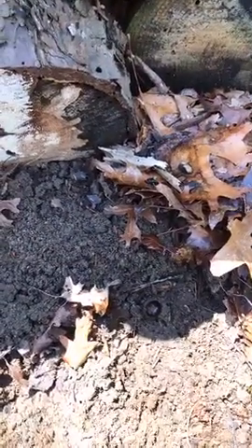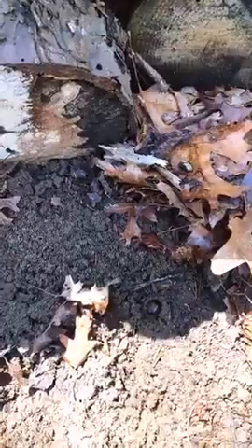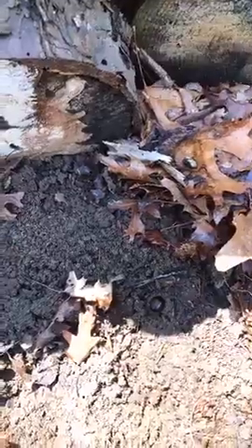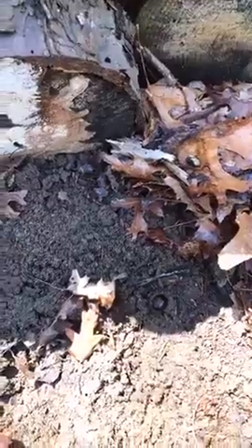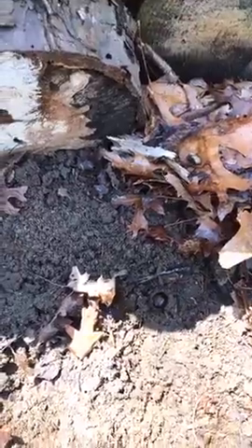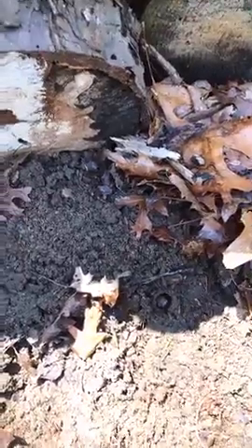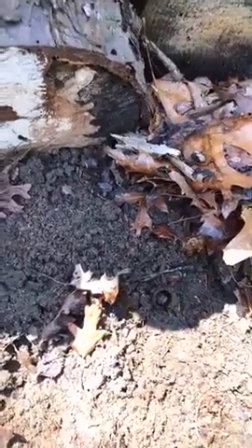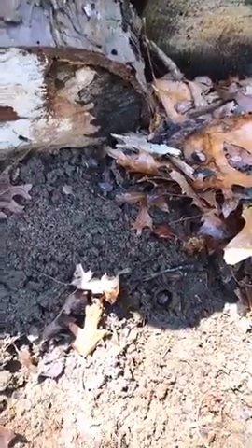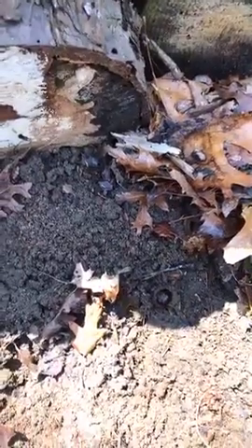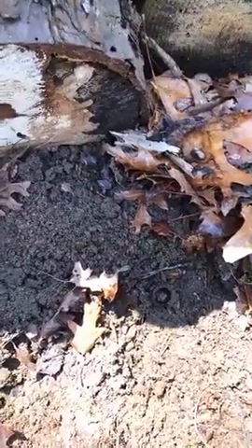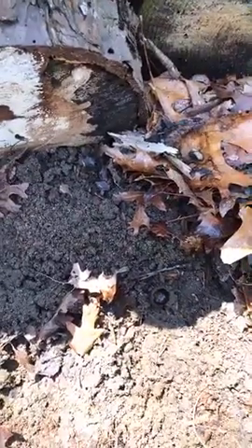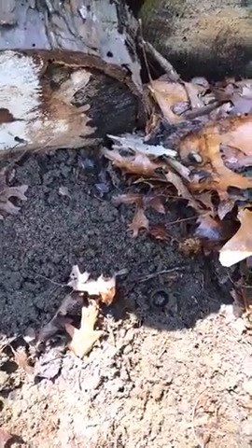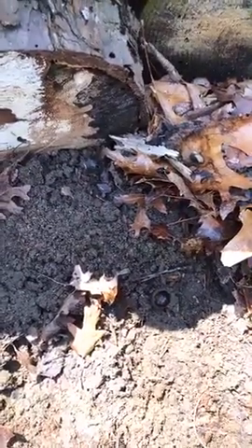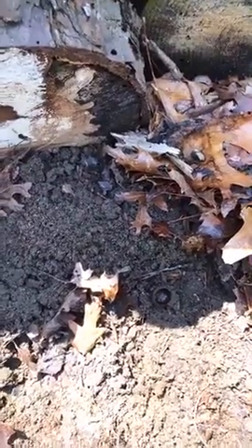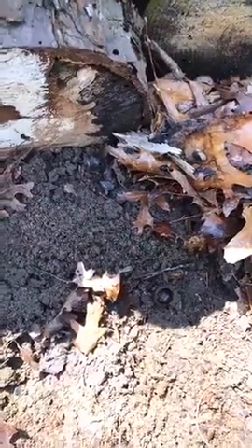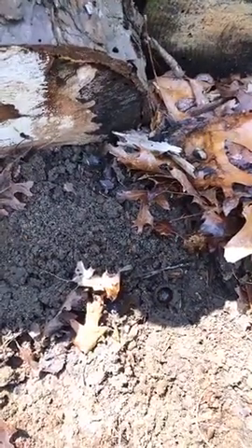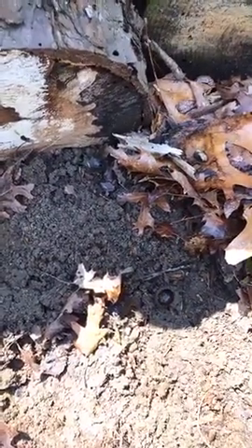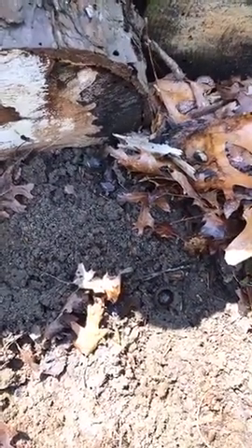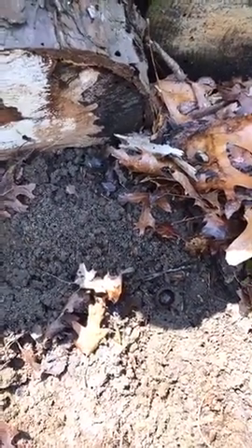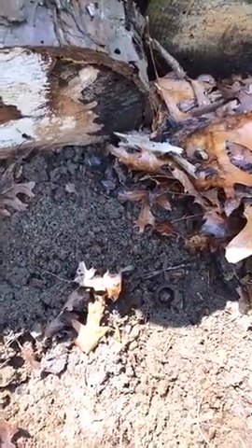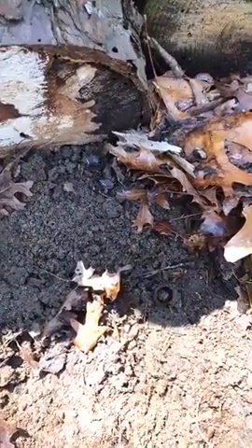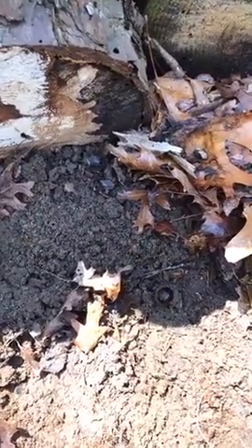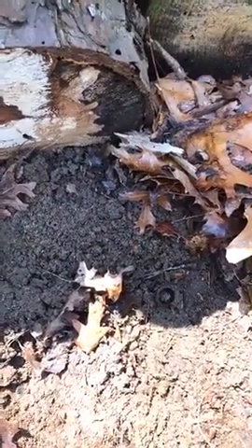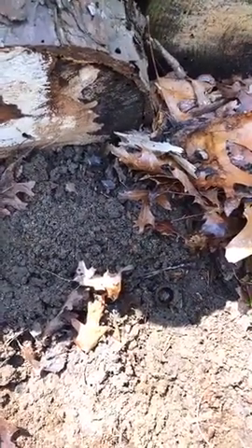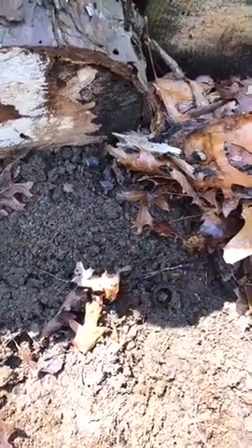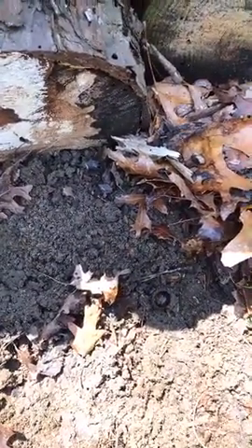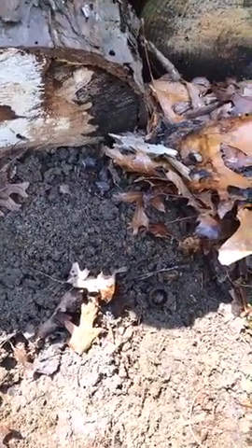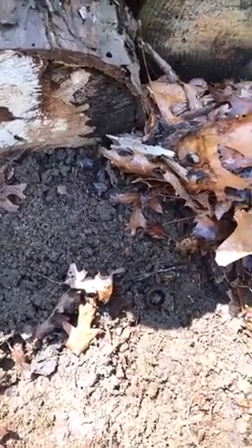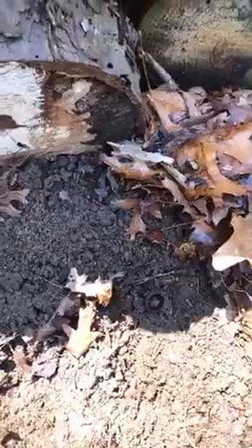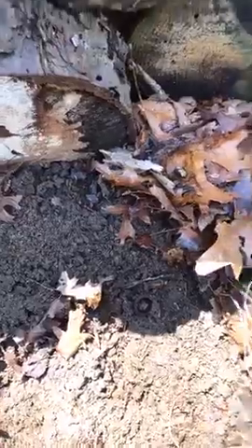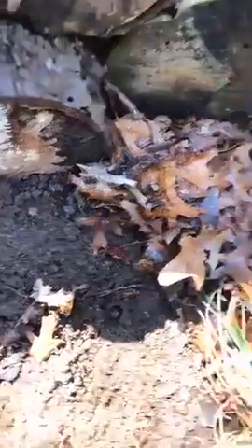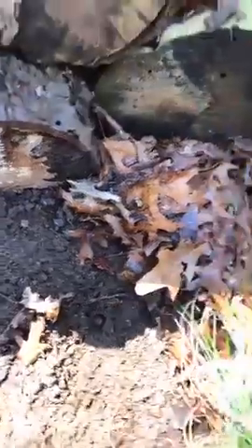Mary Miller asks: is it possible to tell the difference between holes in trees made by birds versus holes made by insects?